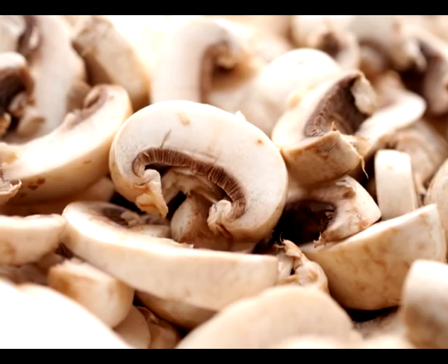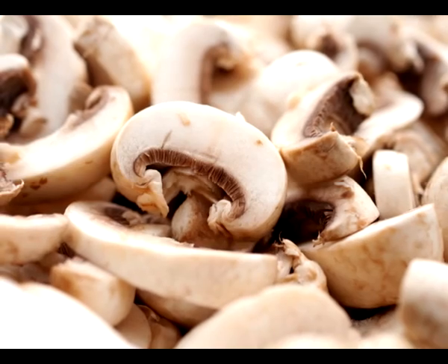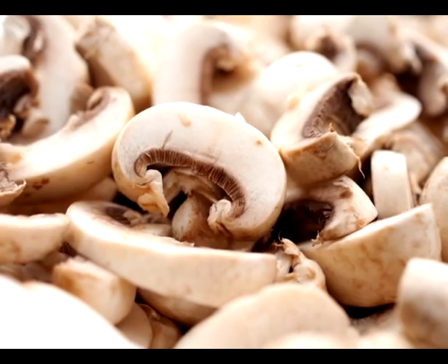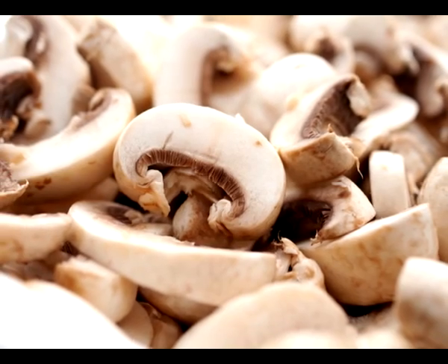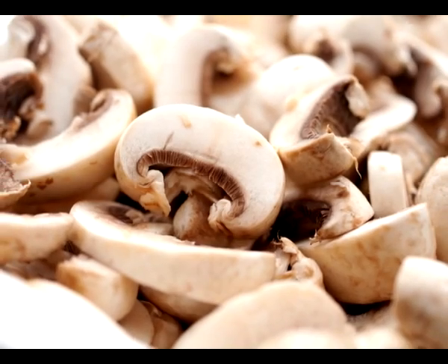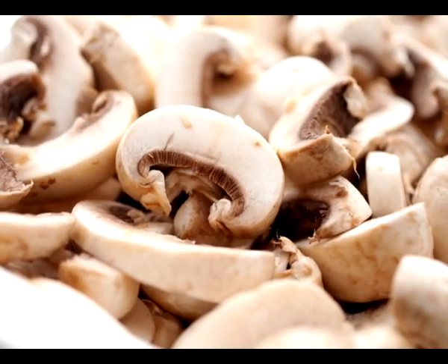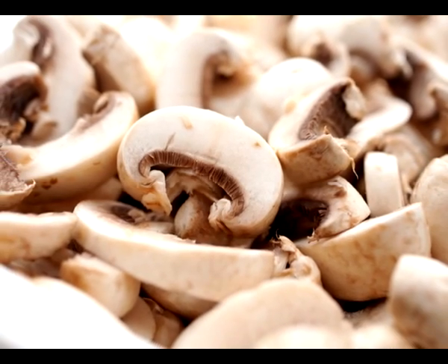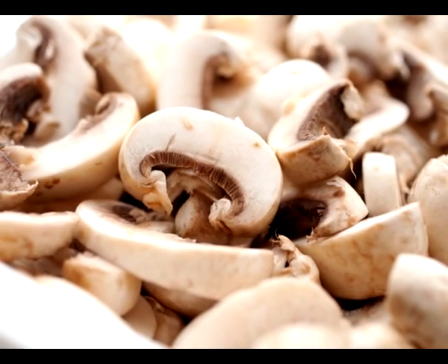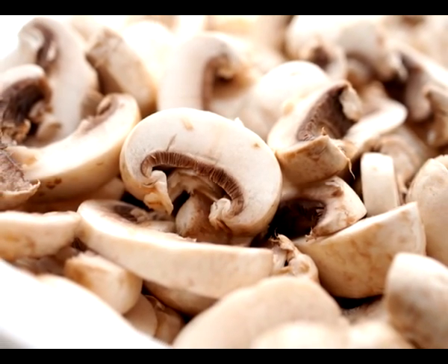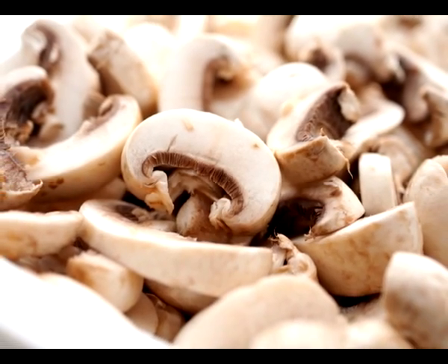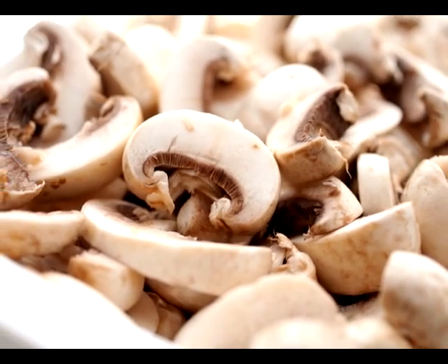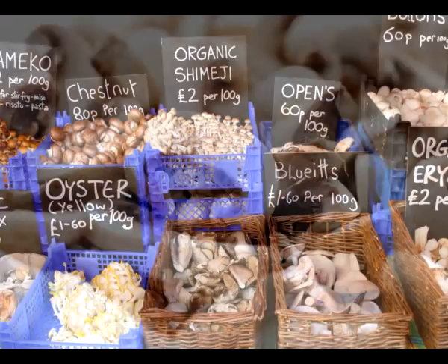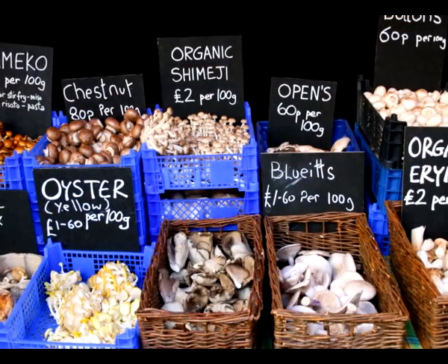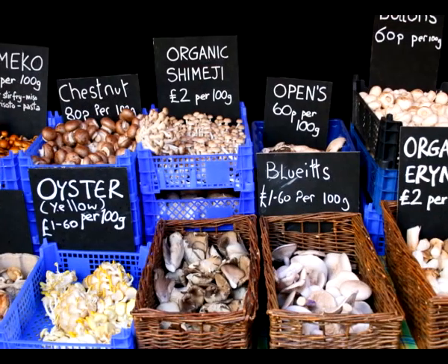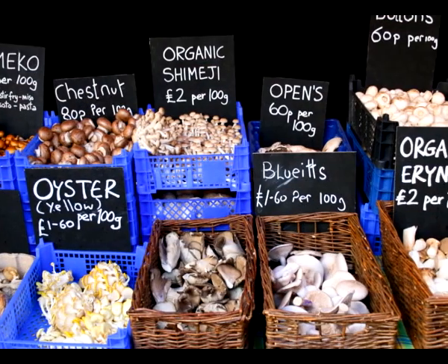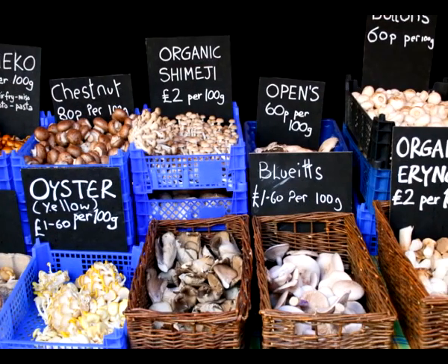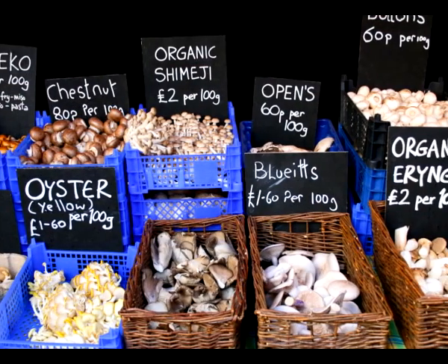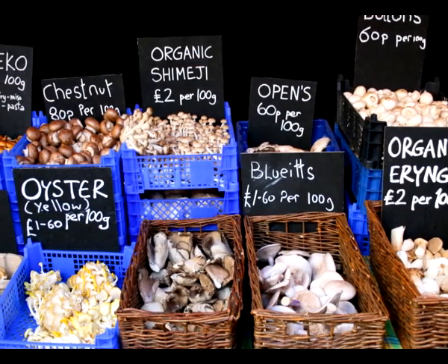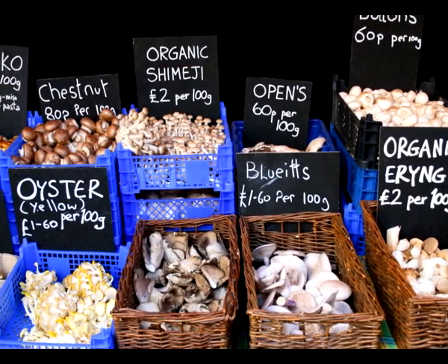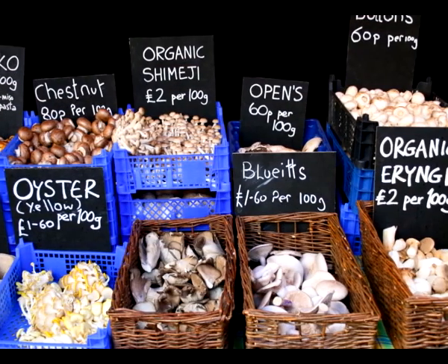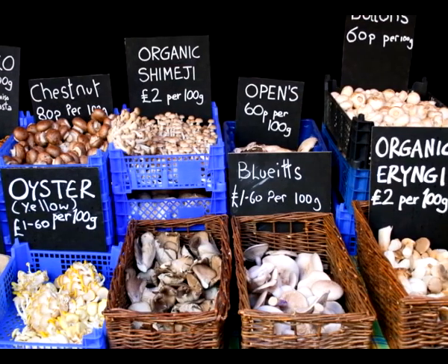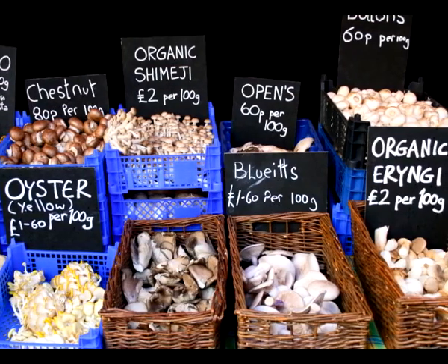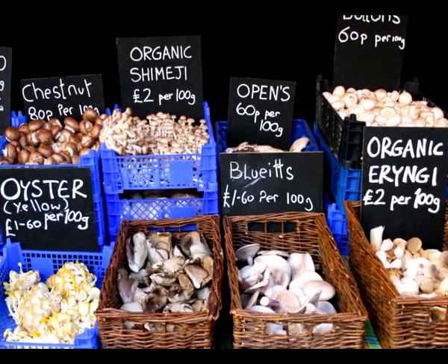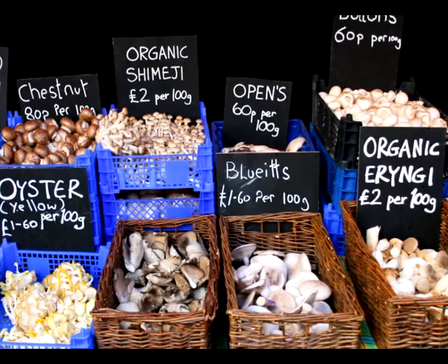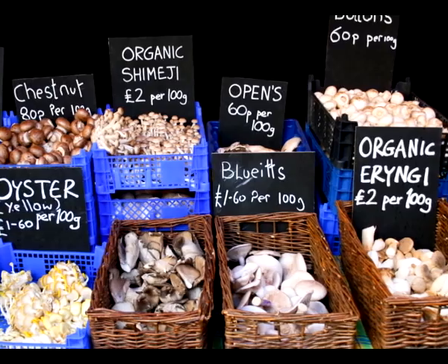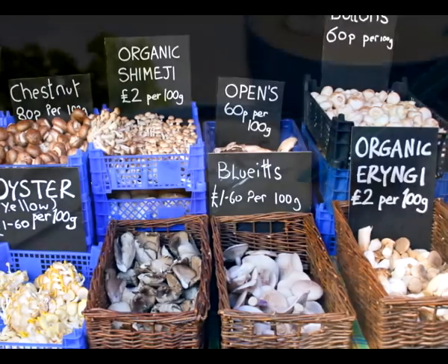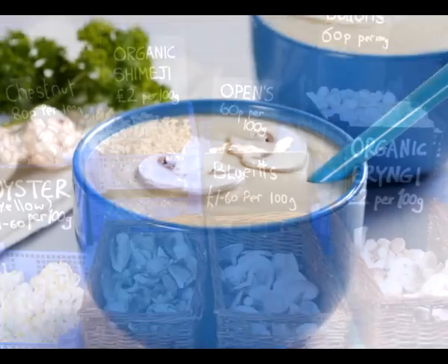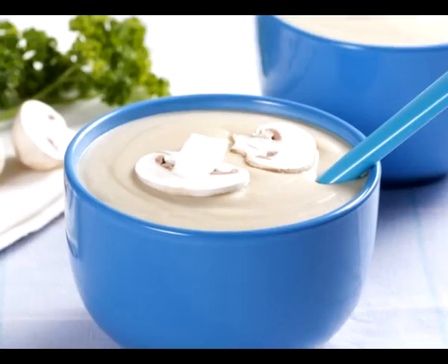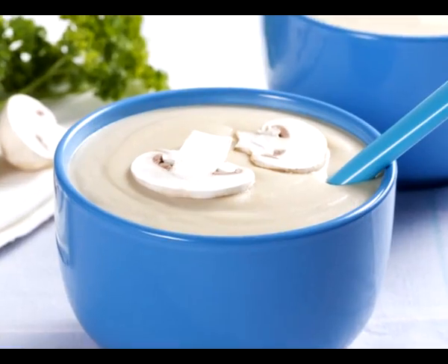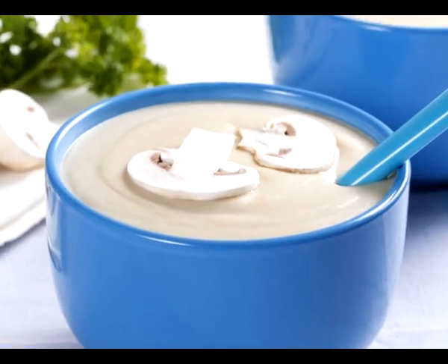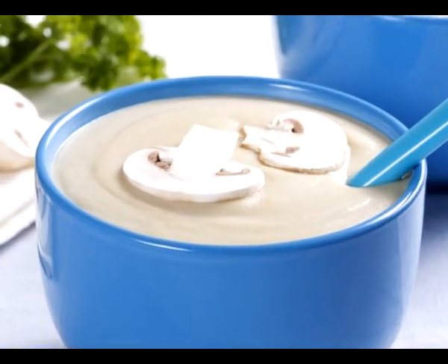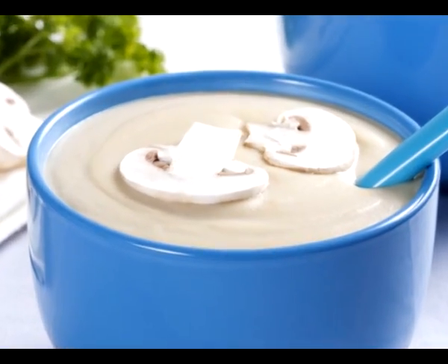Mushrooms, popular the world over, healthy, rich in vitamins and minerals, and above all, delicious.